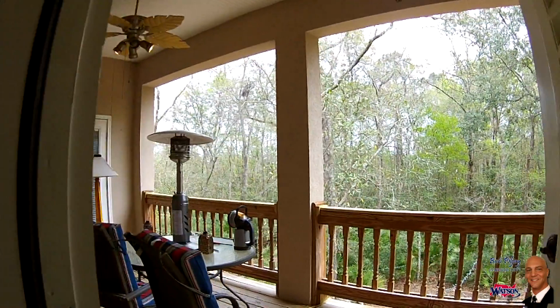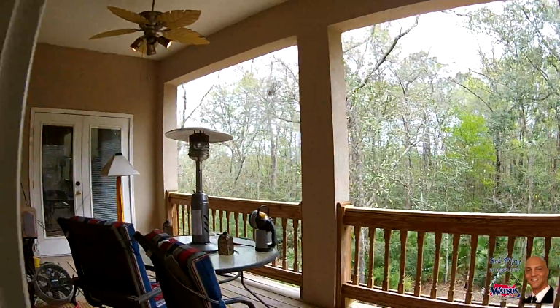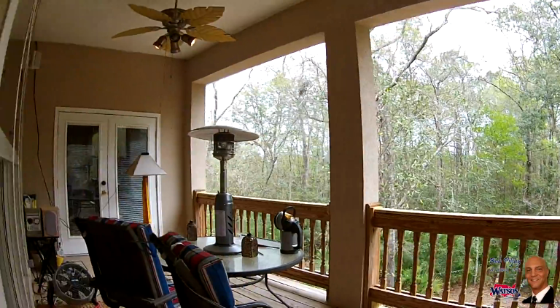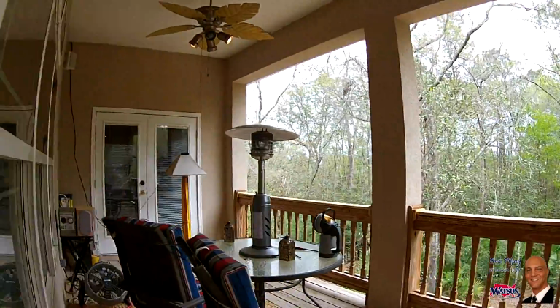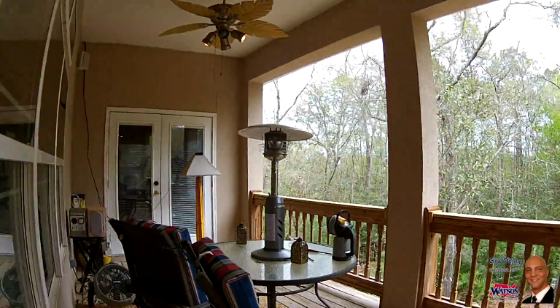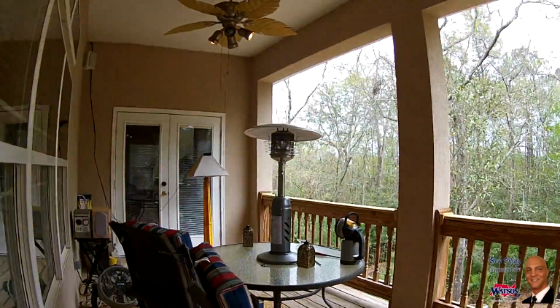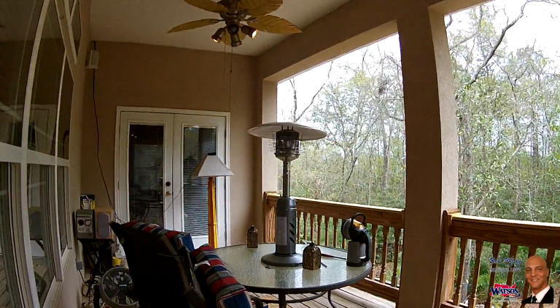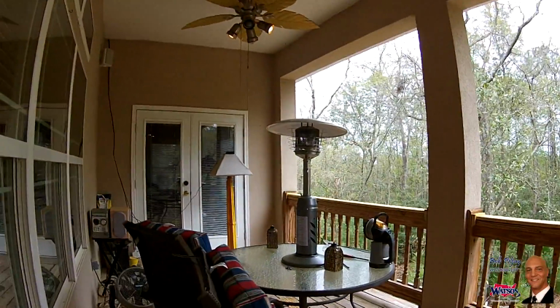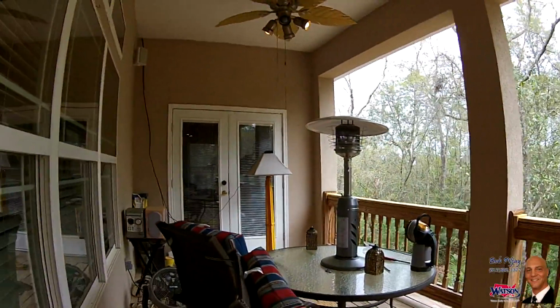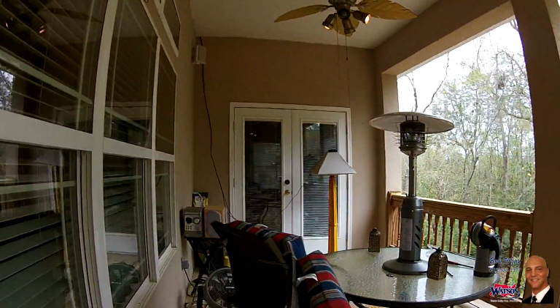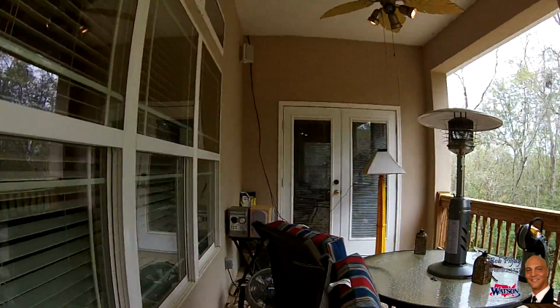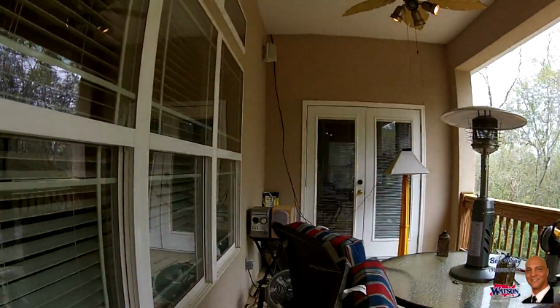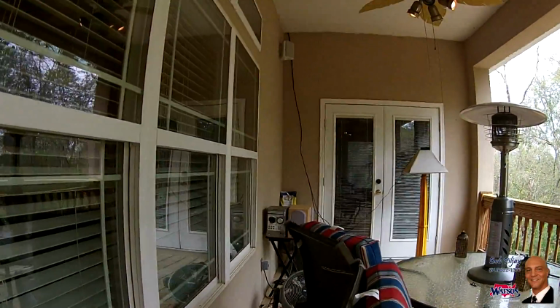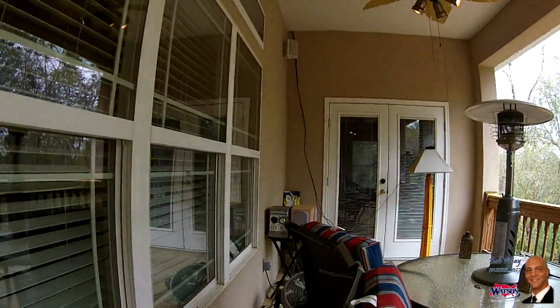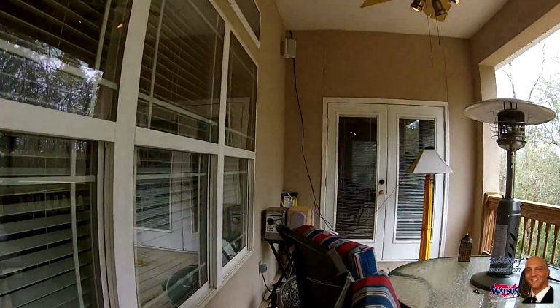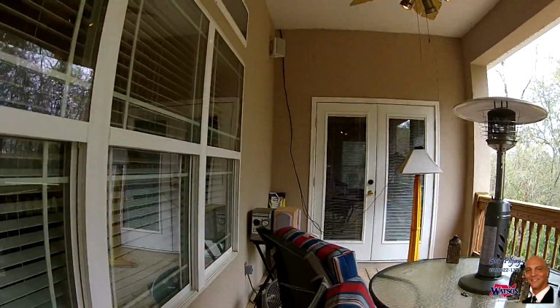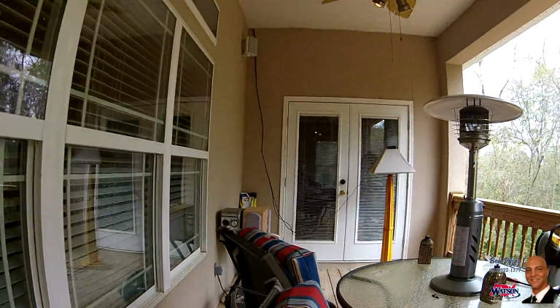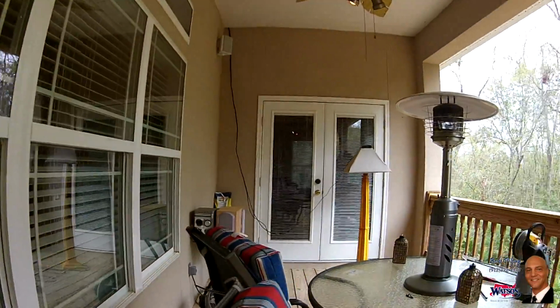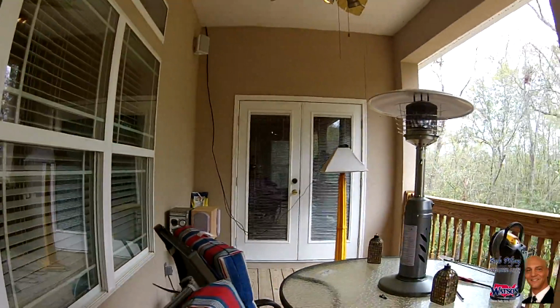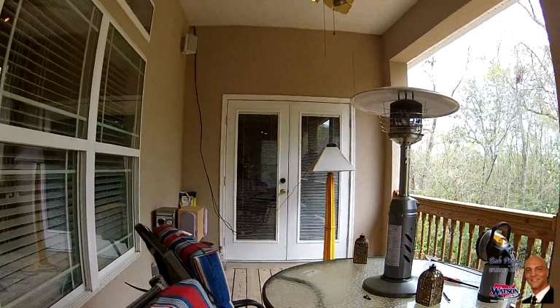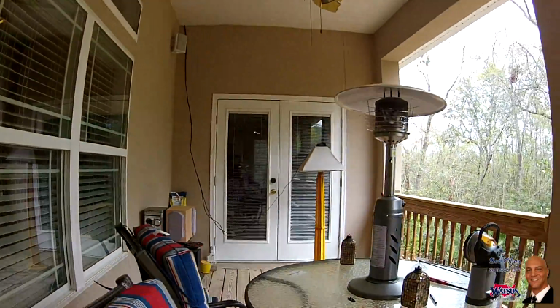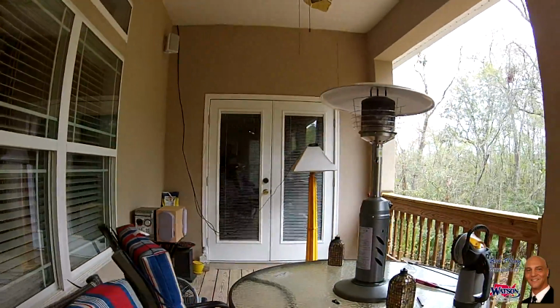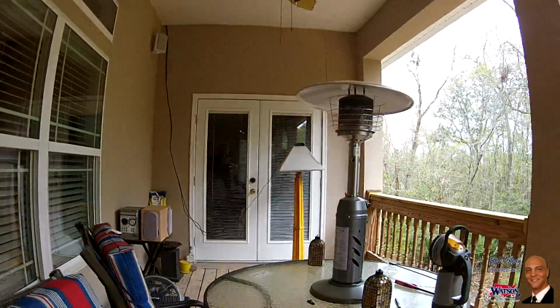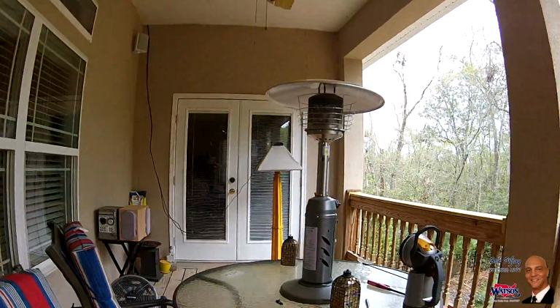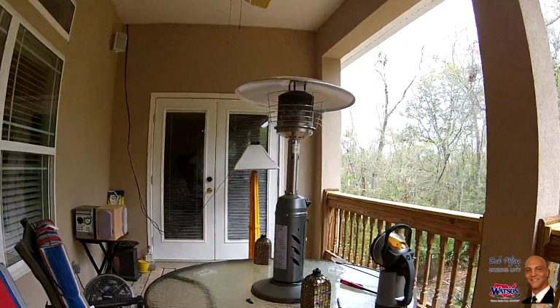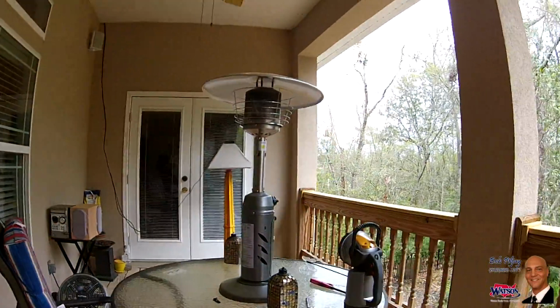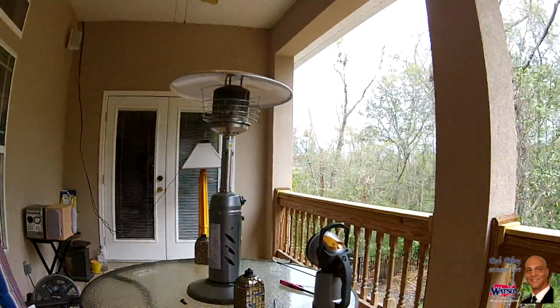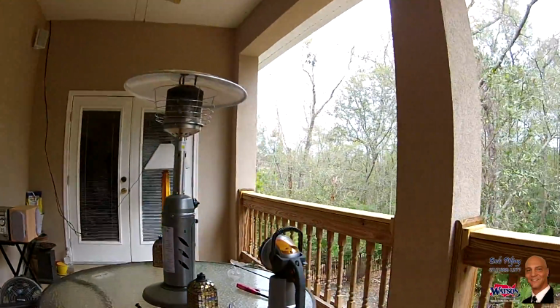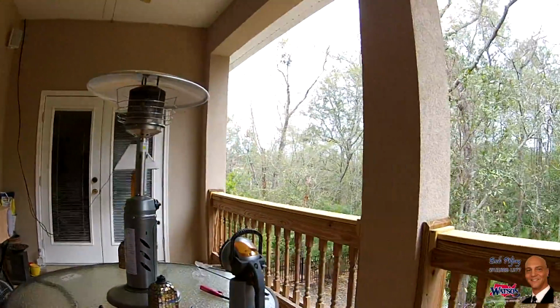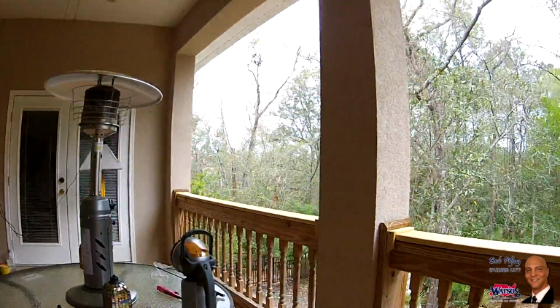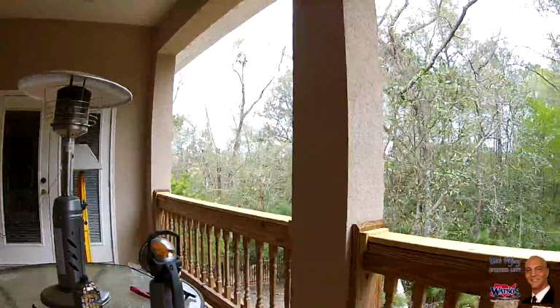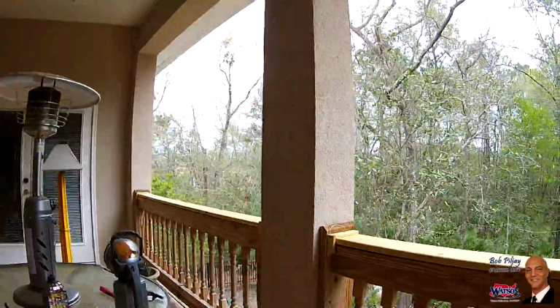A French door leads out to the upper deck. Whether bird watching or stargazing, the view from the upper deck is simply amazing.